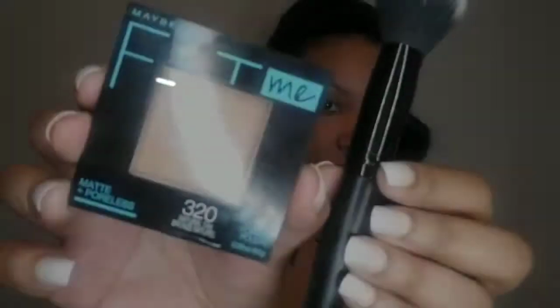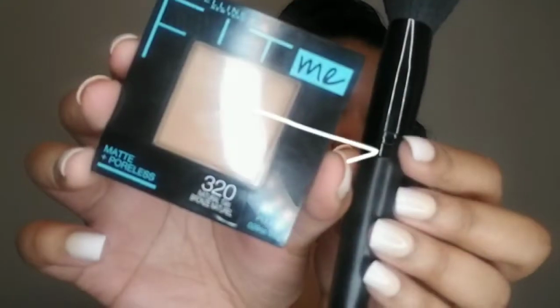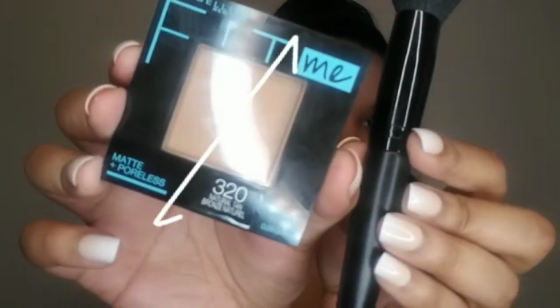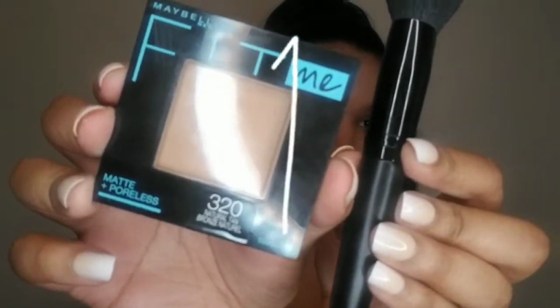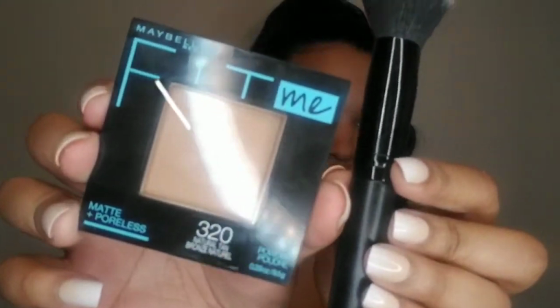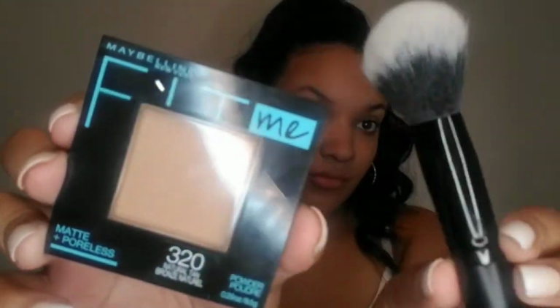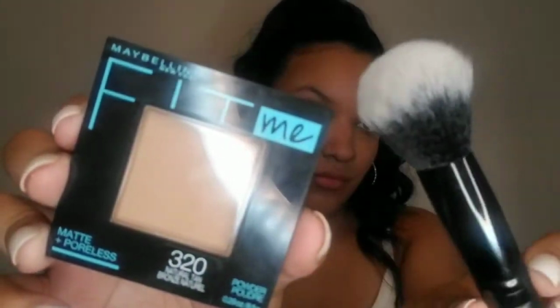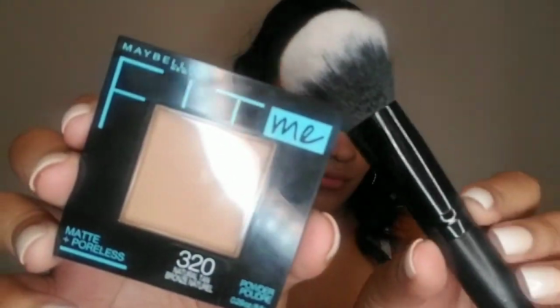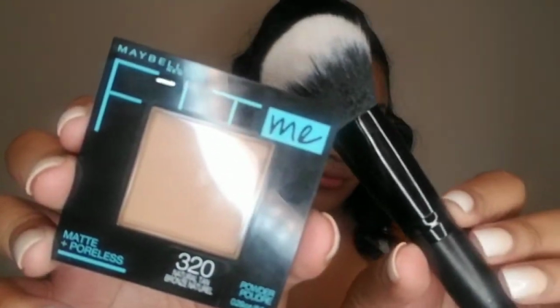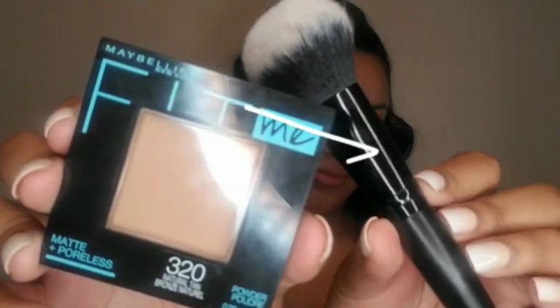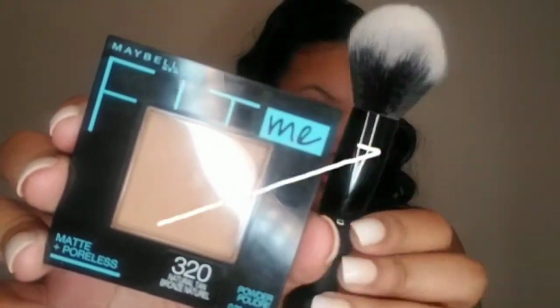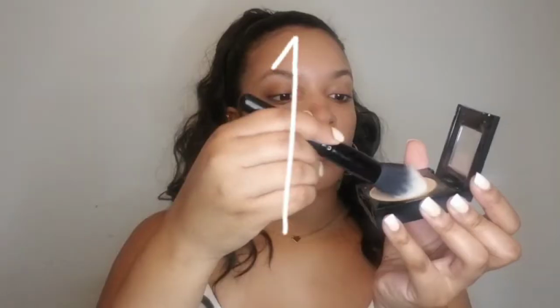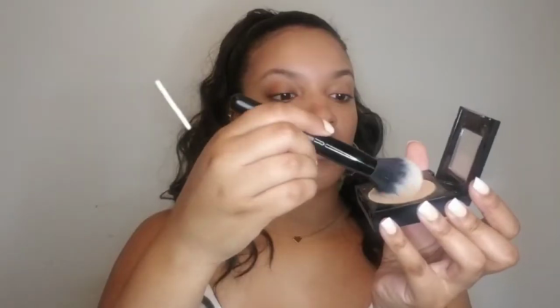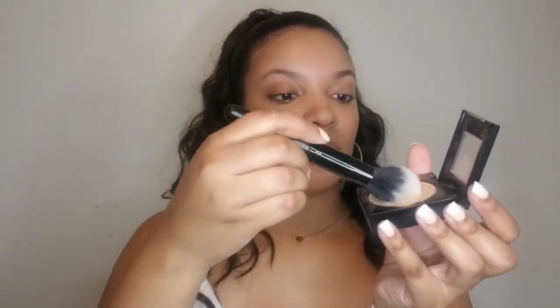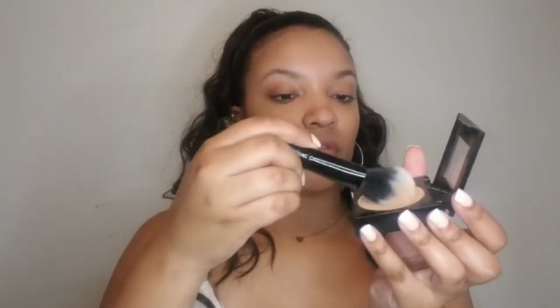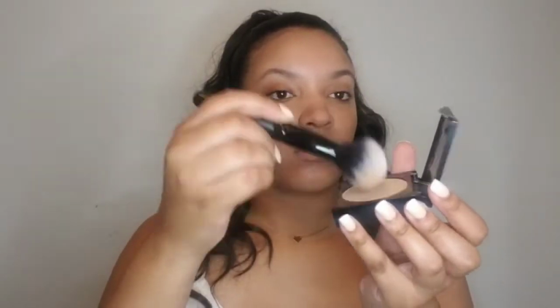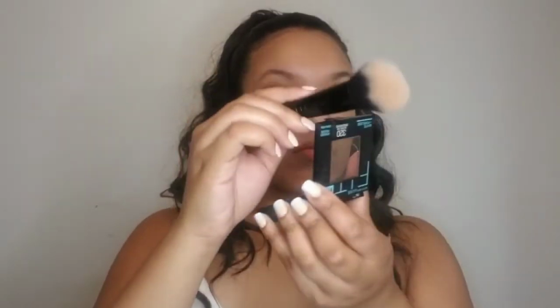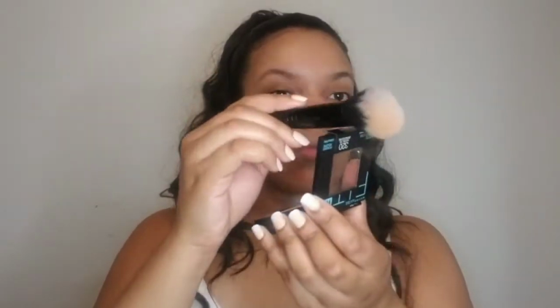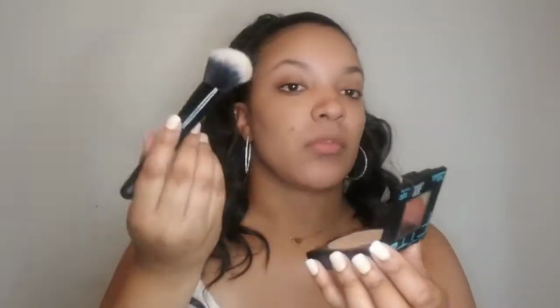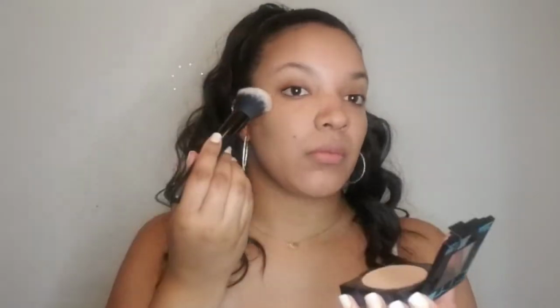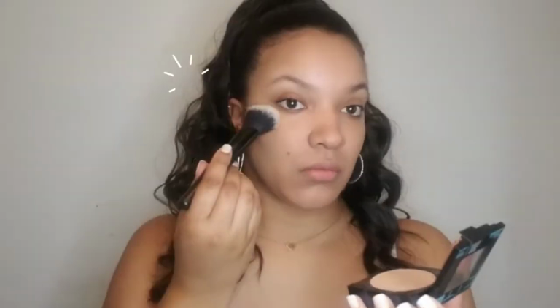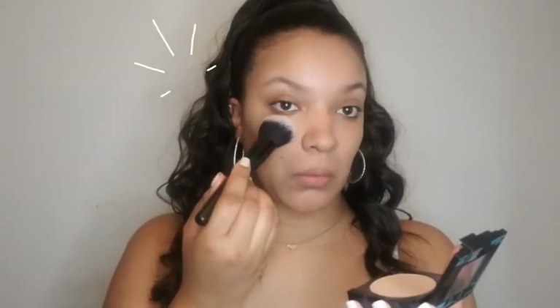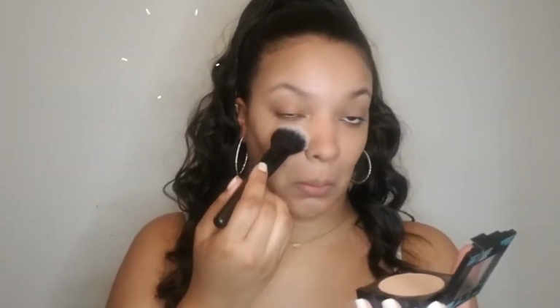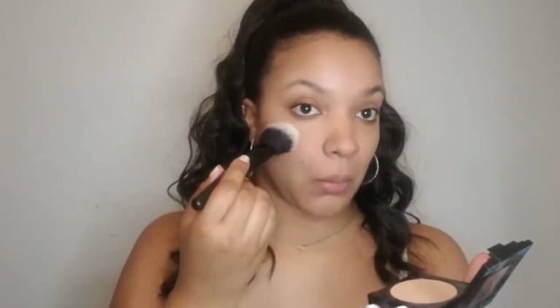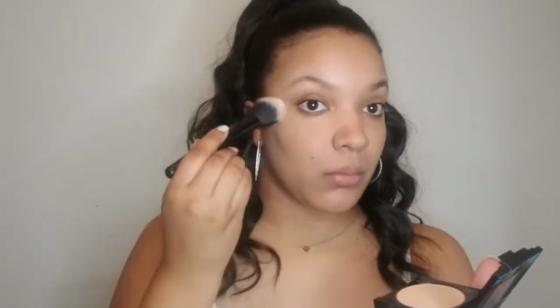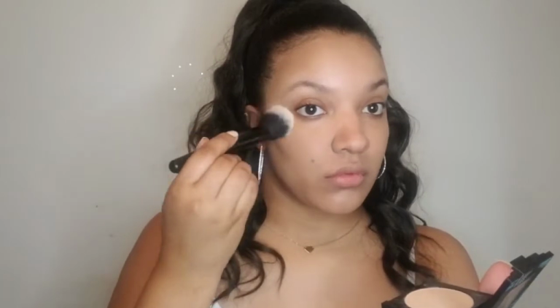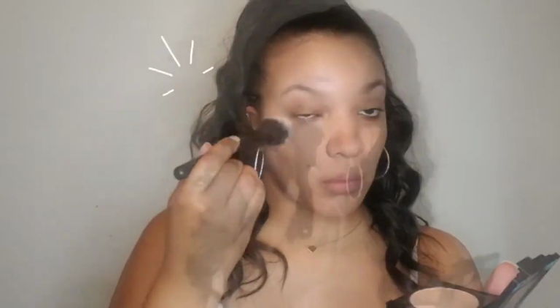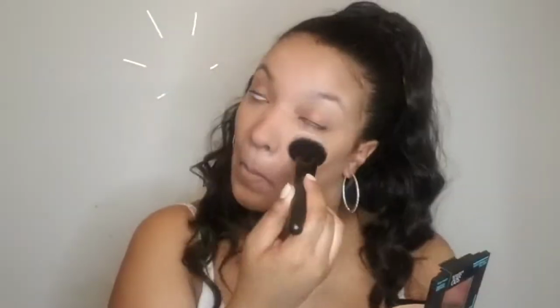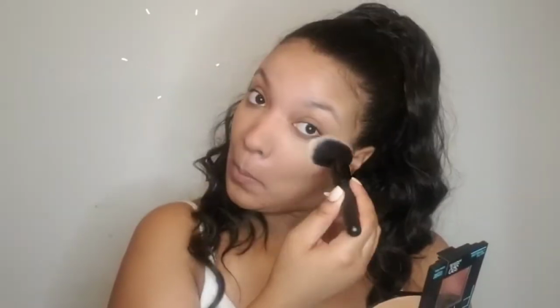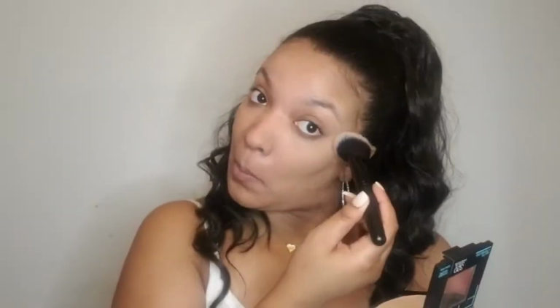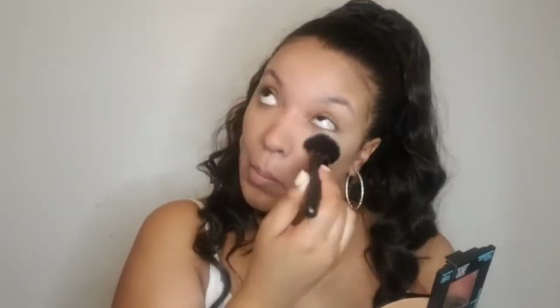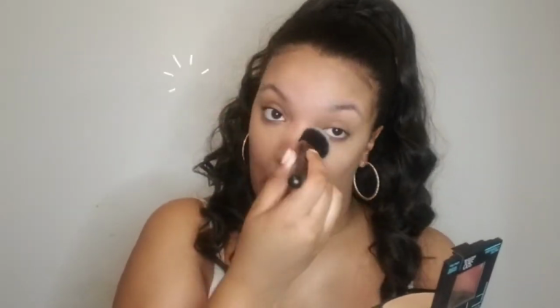To set my makeup, I'm going to use the Maybelline Fit Me Matte Poreless Powder in the shade 320 and use my E.L.F. Round Flowers Brush.